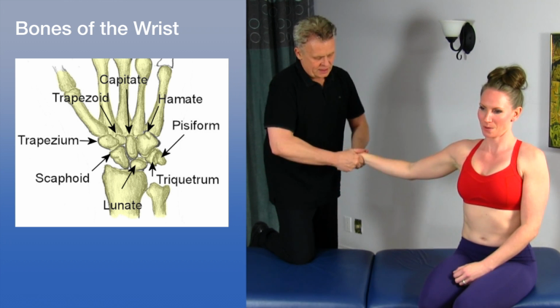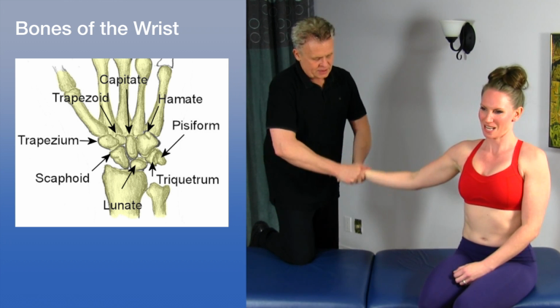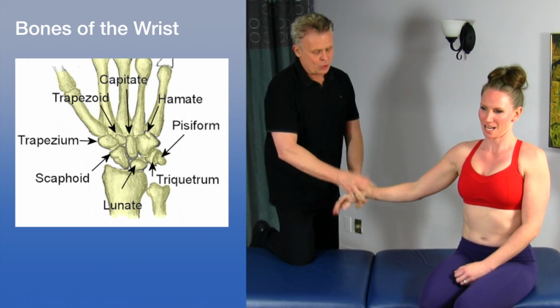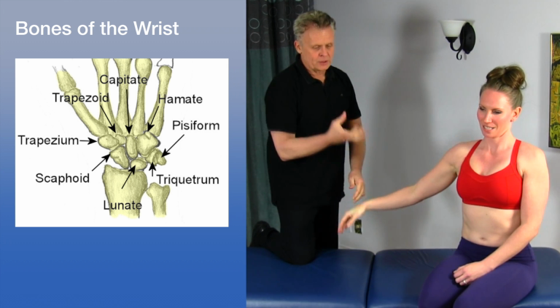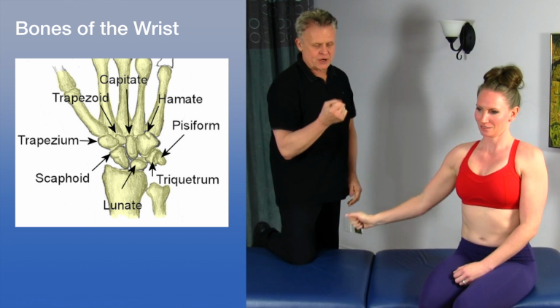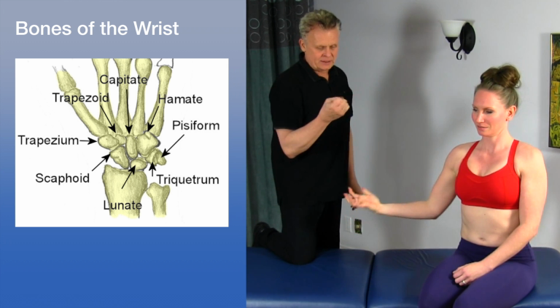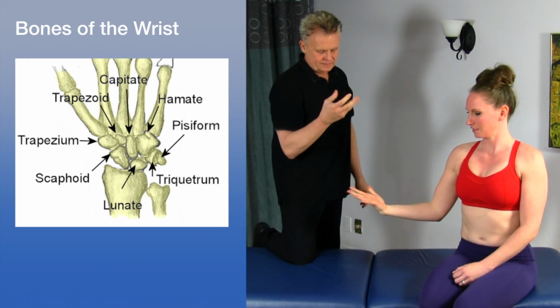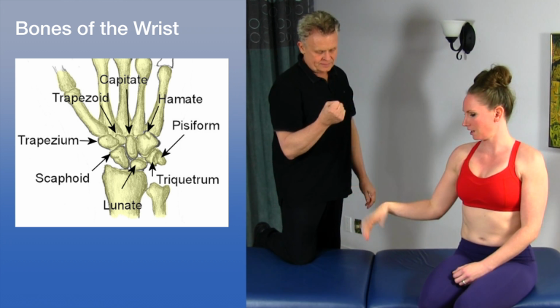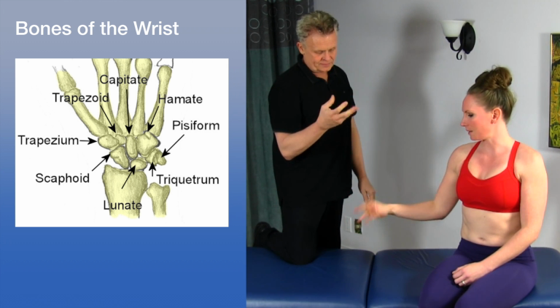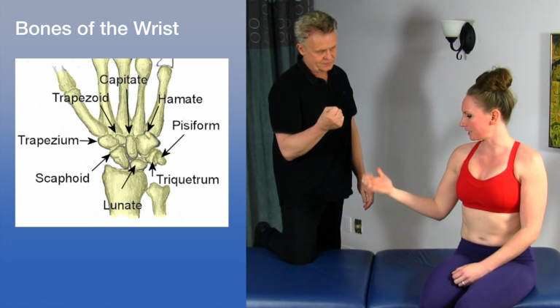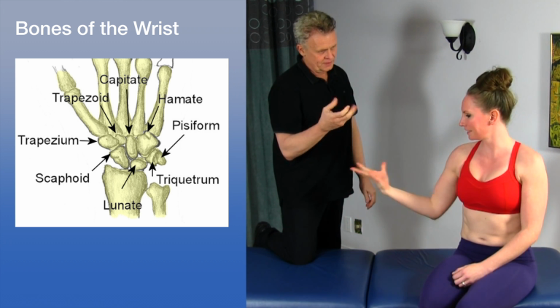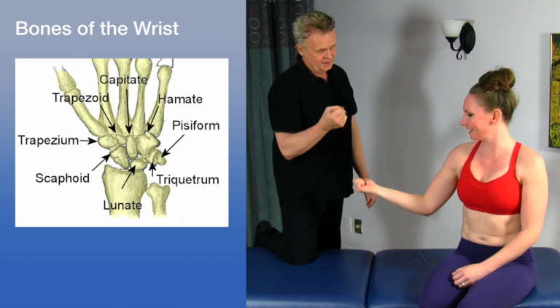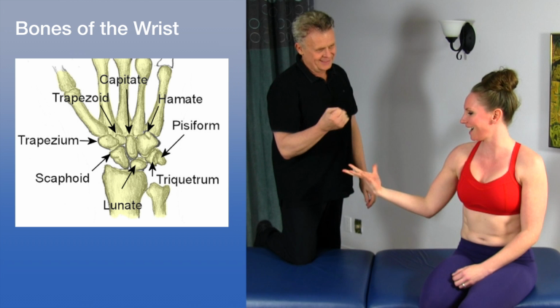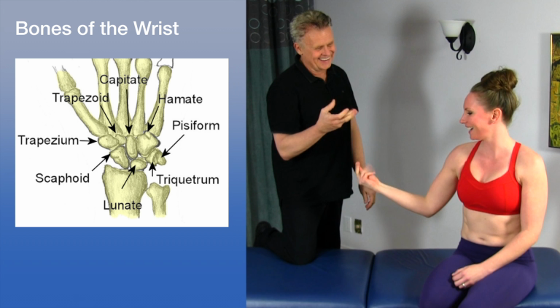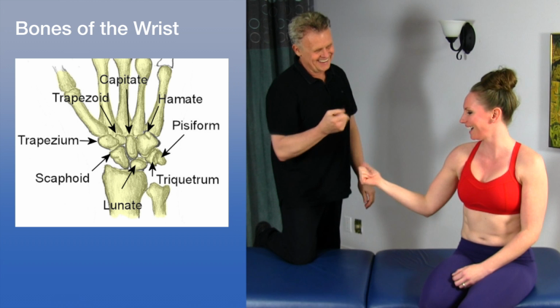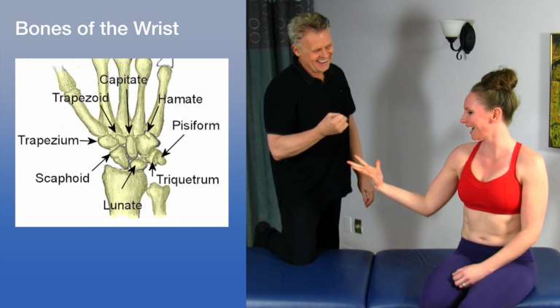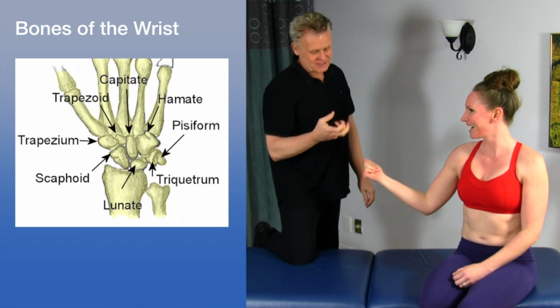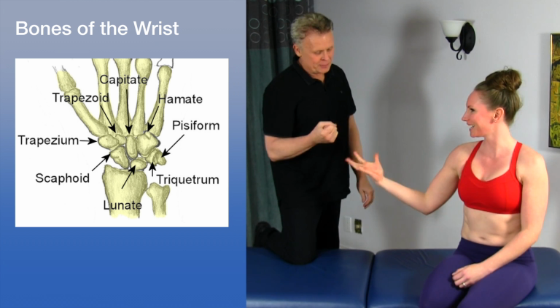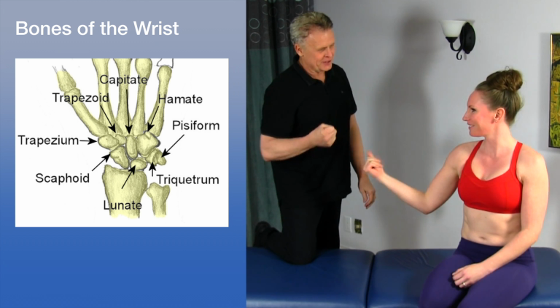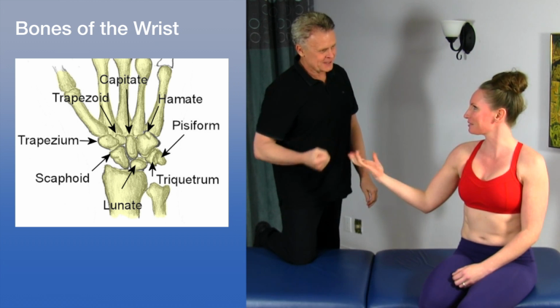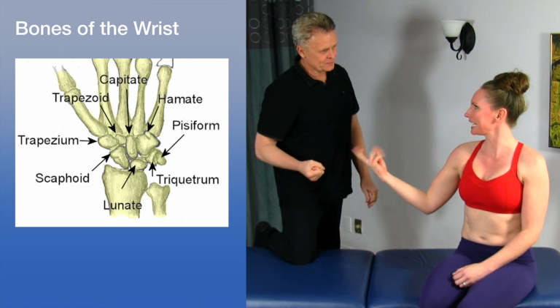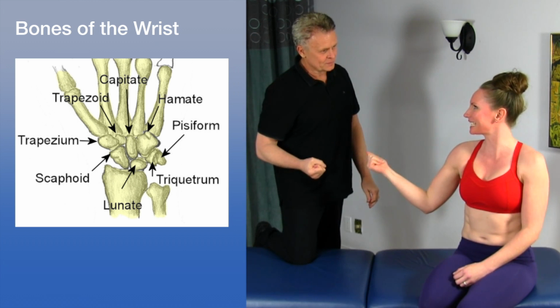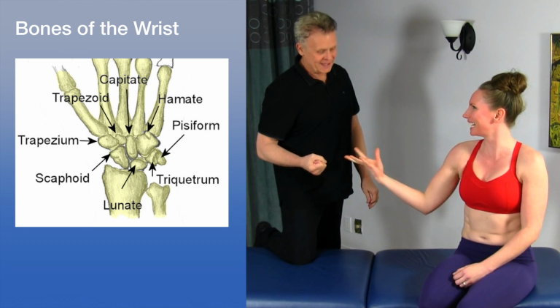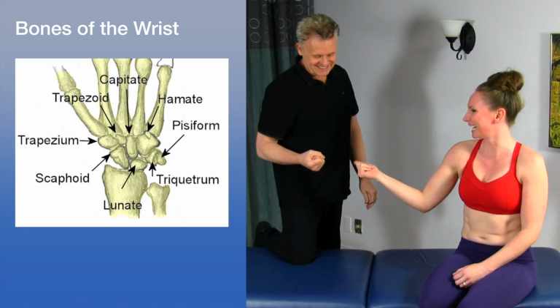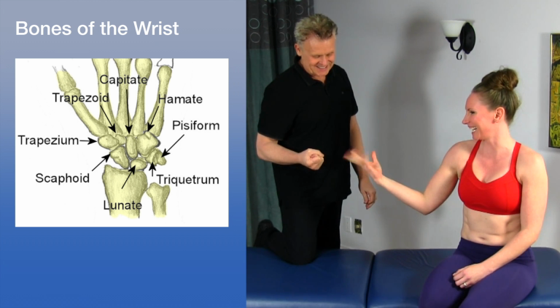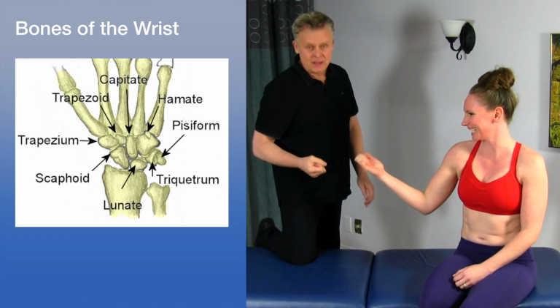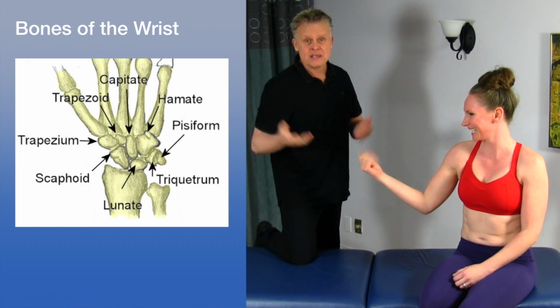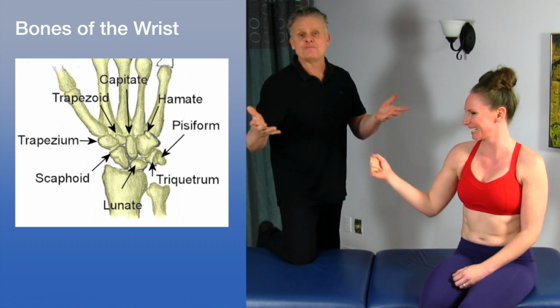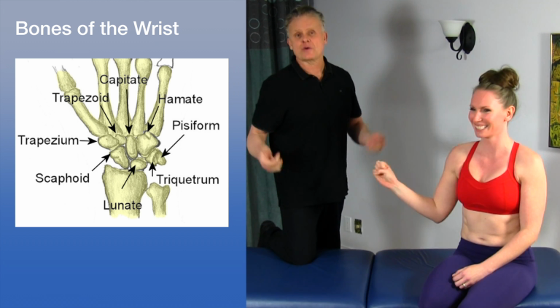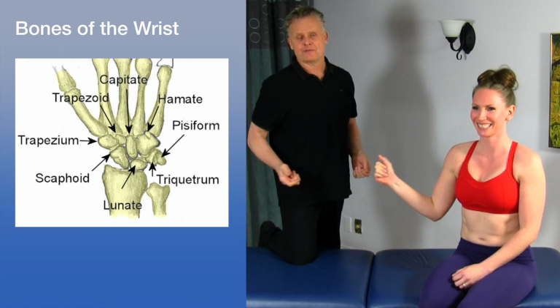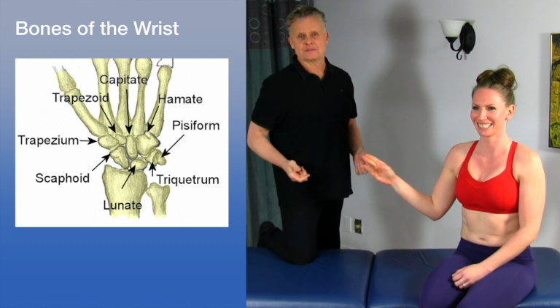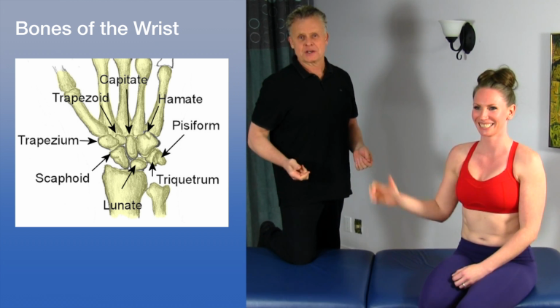Now just open and close your hand. Oh man, that feels a lot better. Yeah, it does. It's a very effective technique.